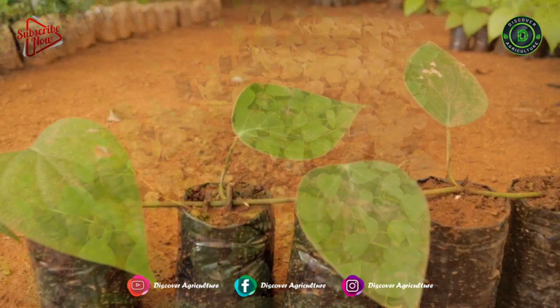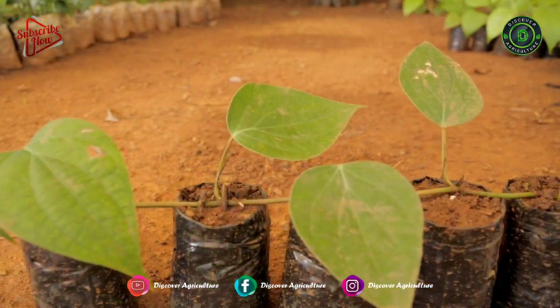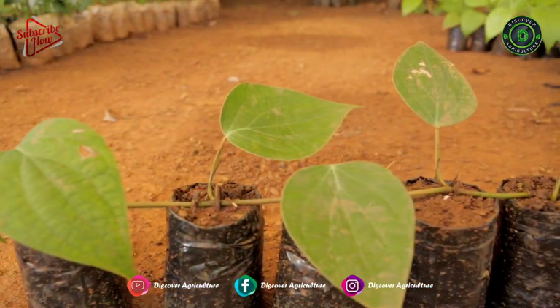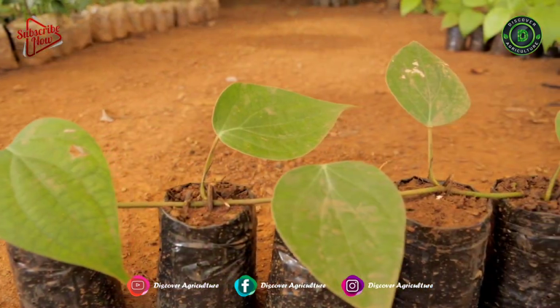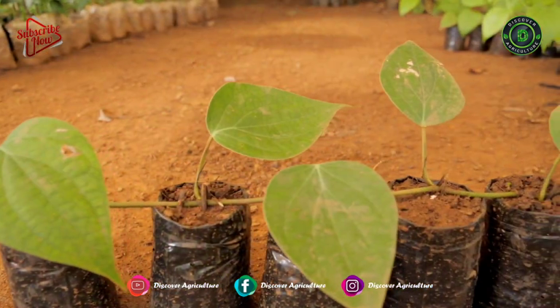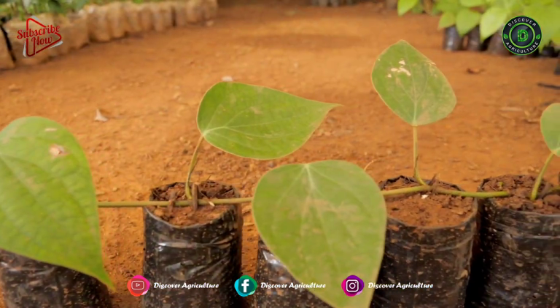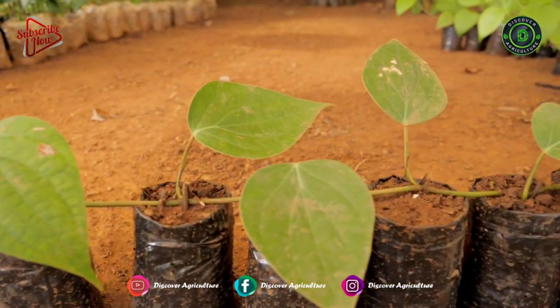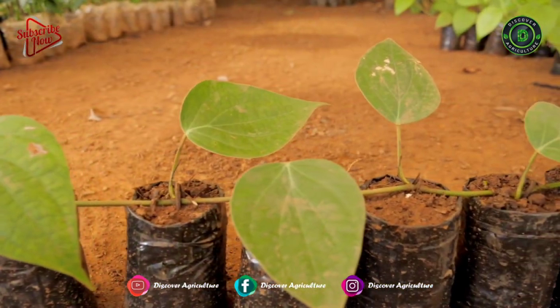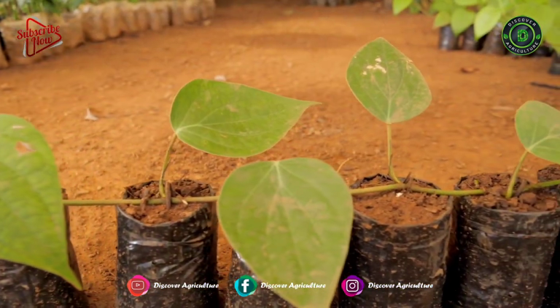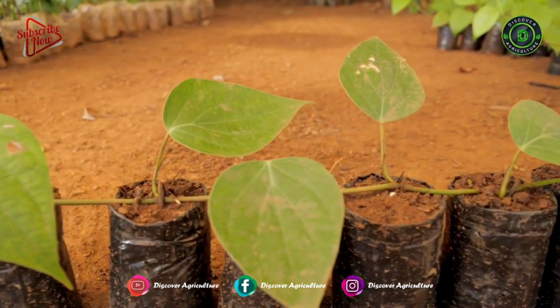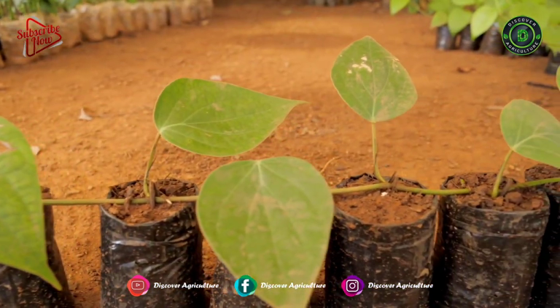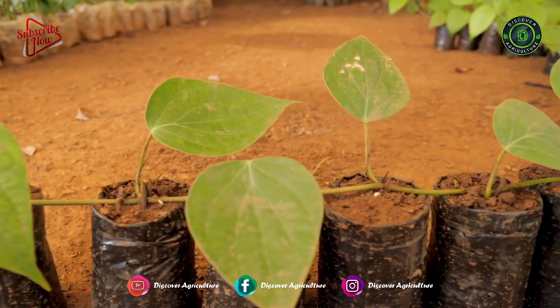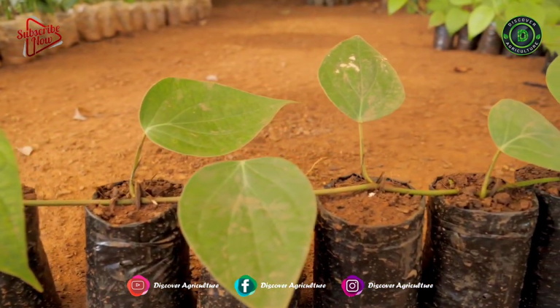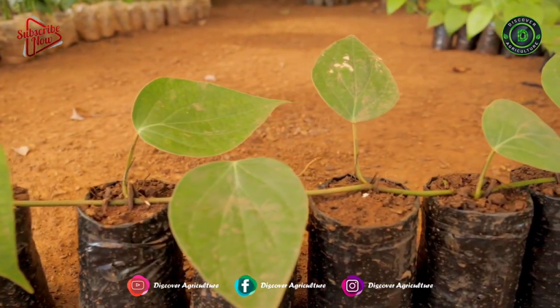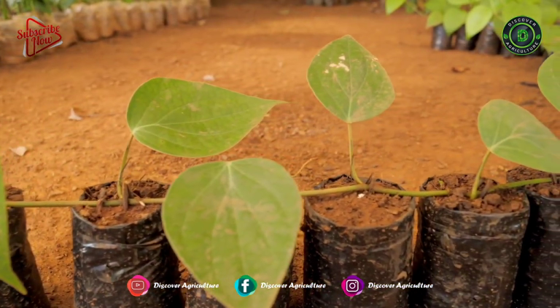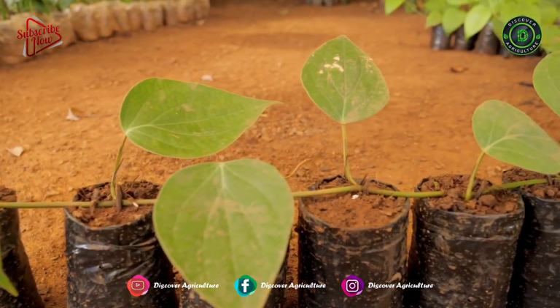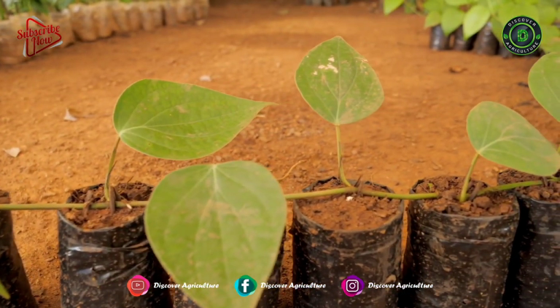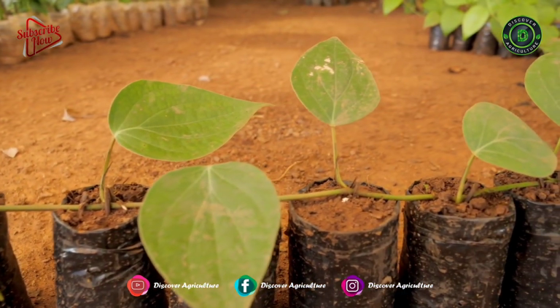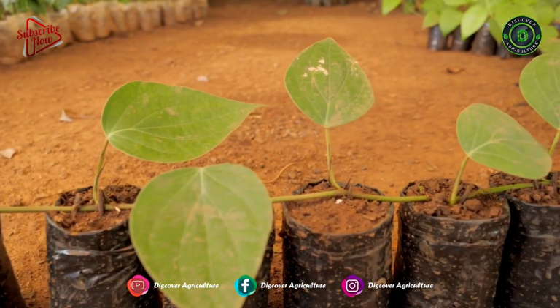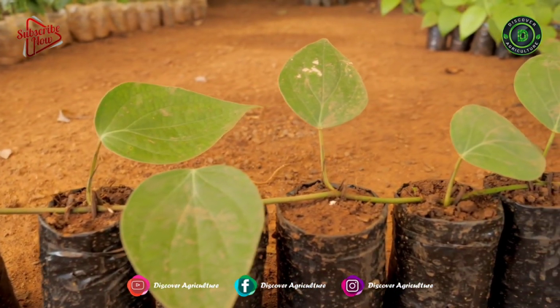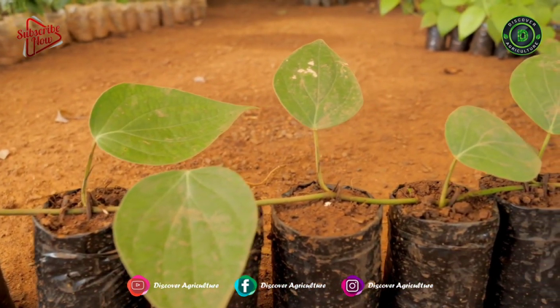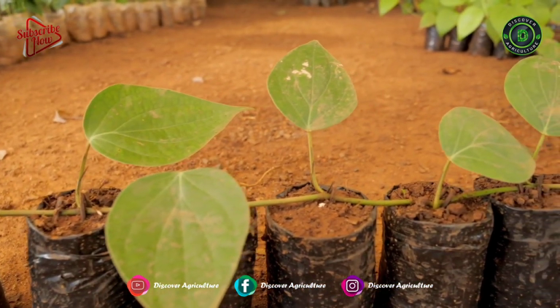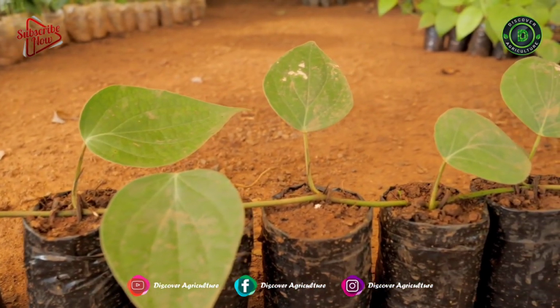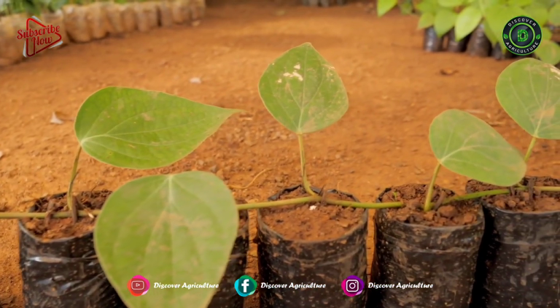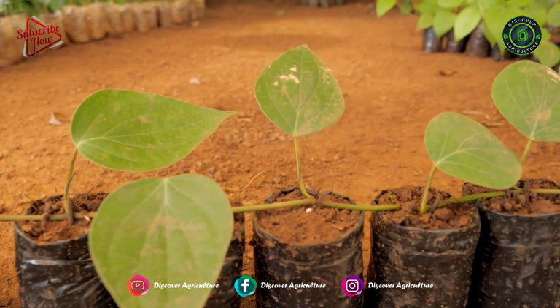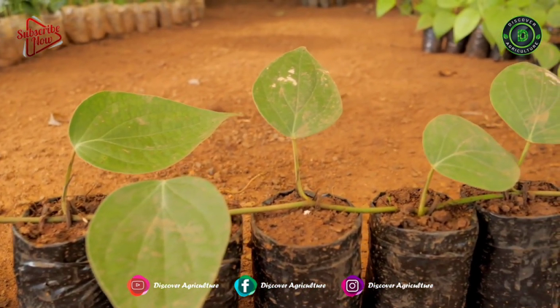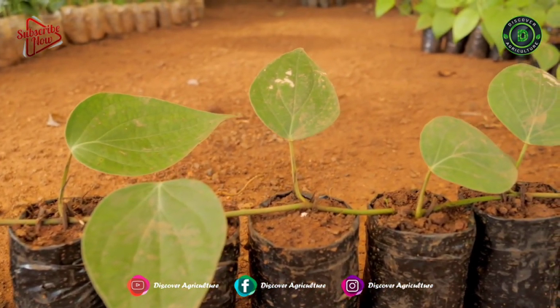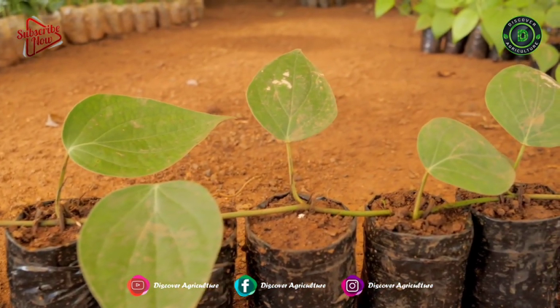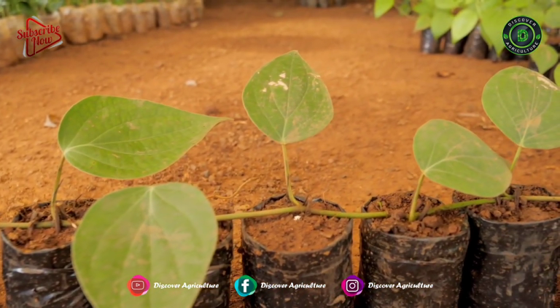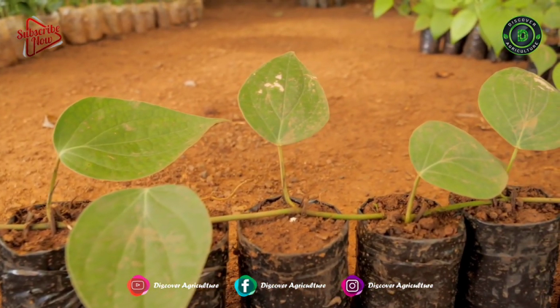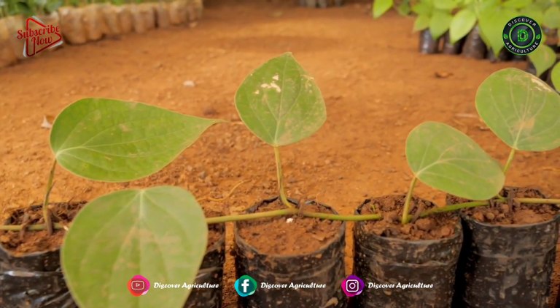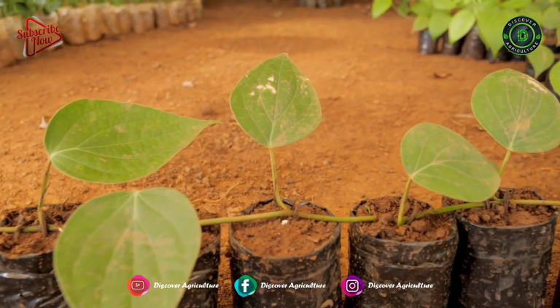By this method, on average, 60 cuttings can be harvested per mother plant in a year.